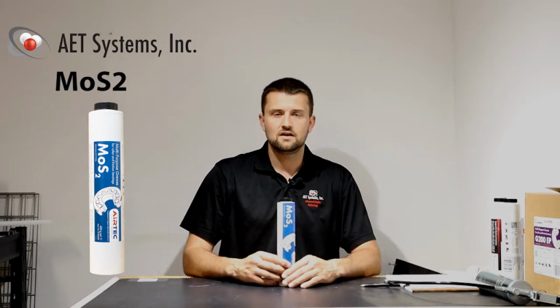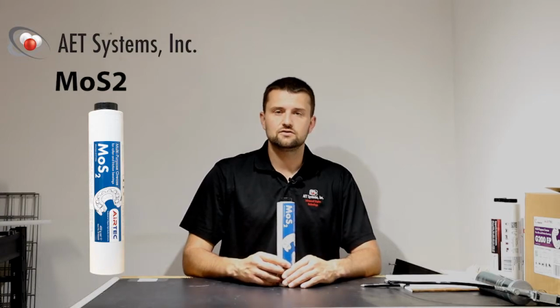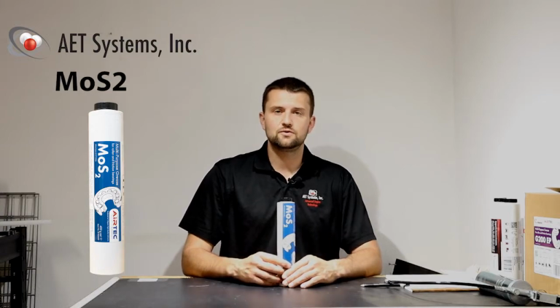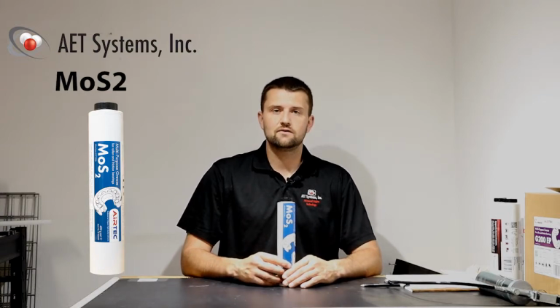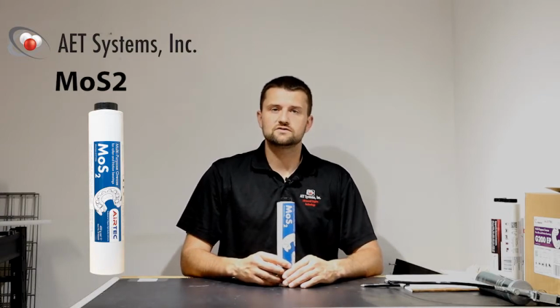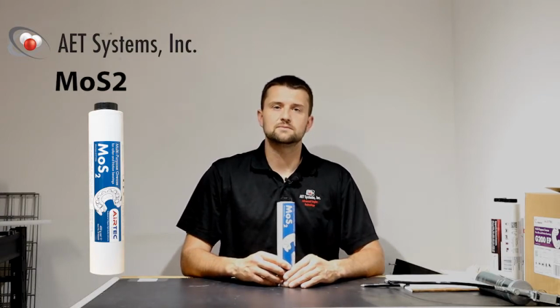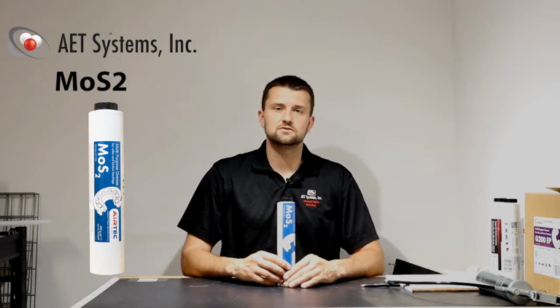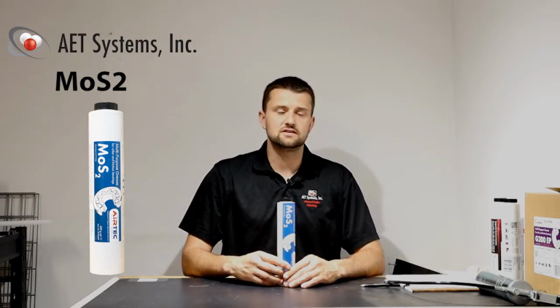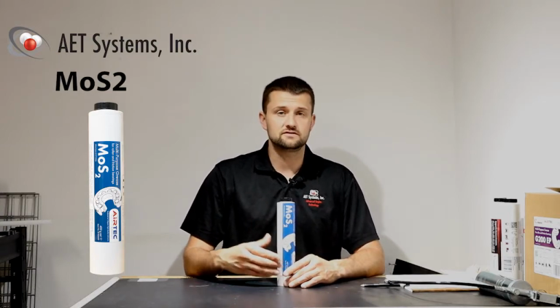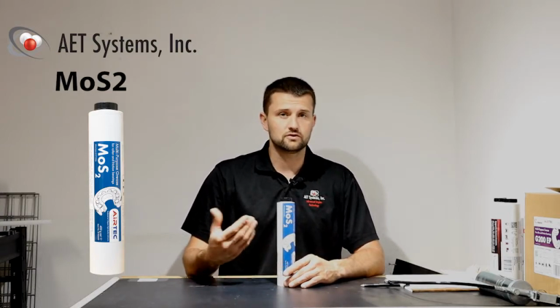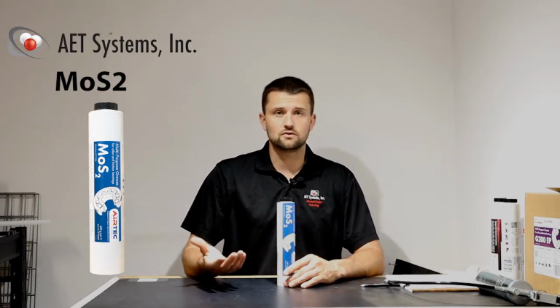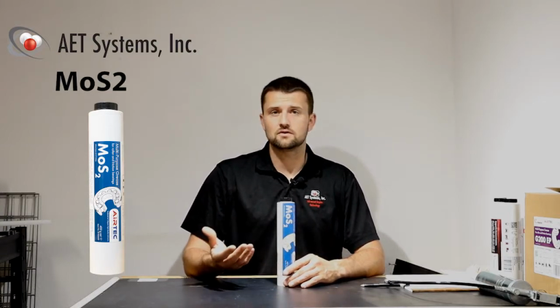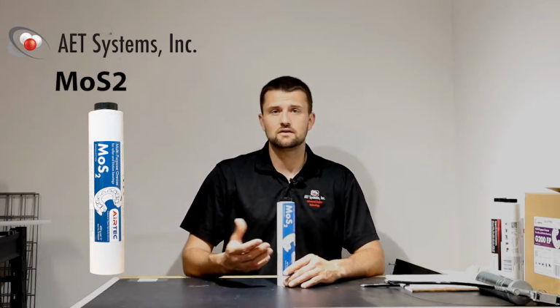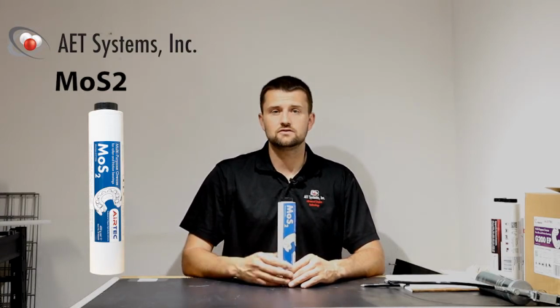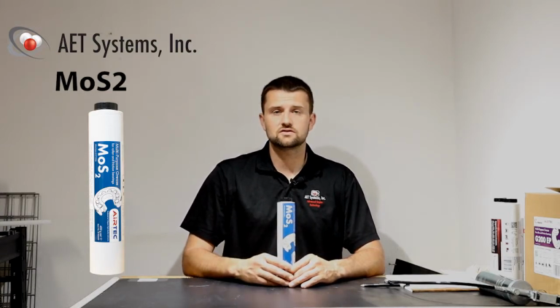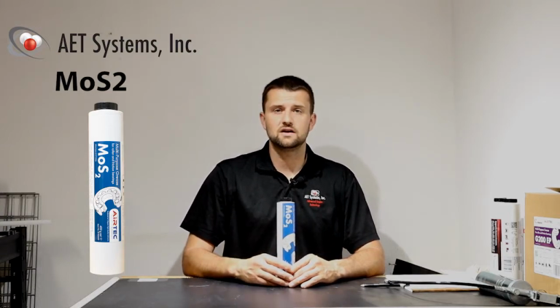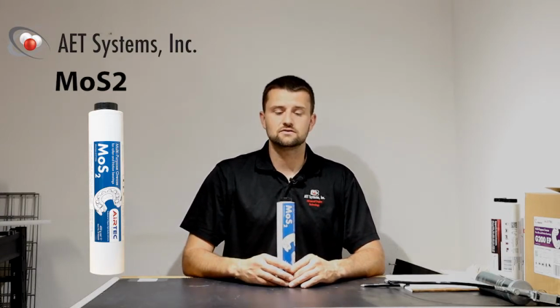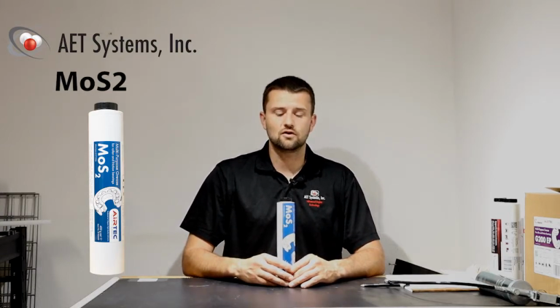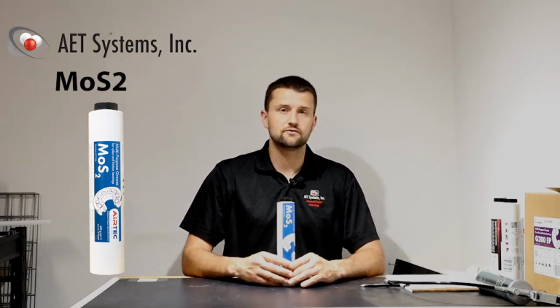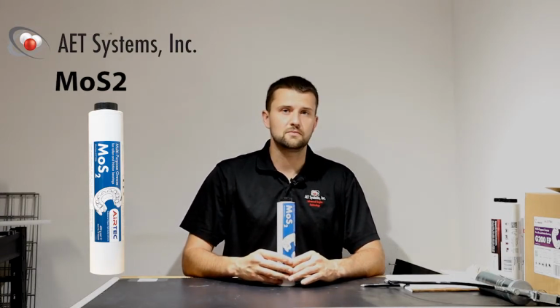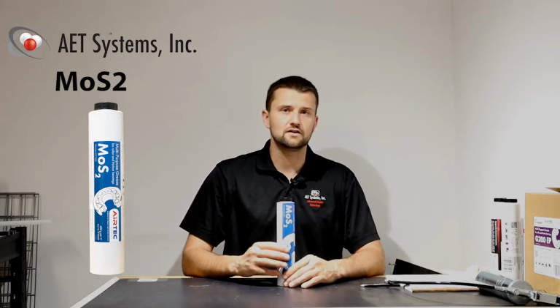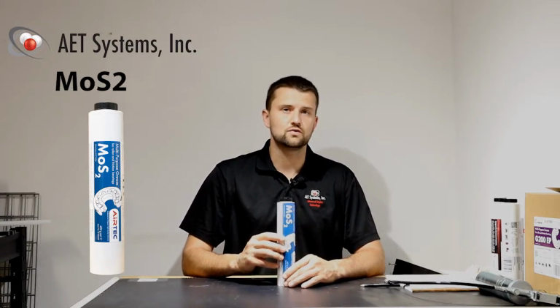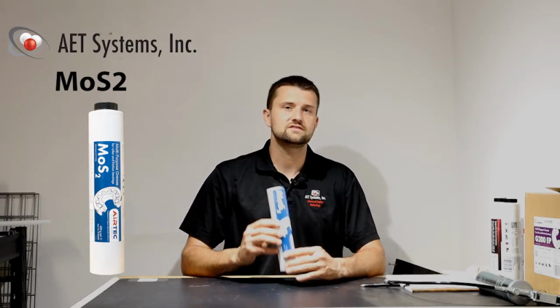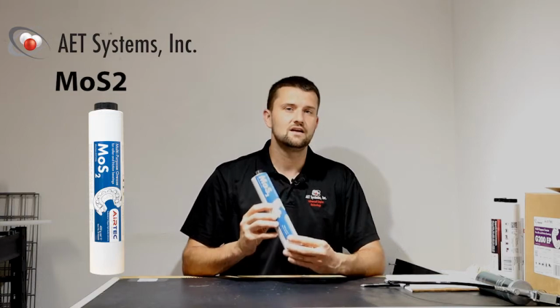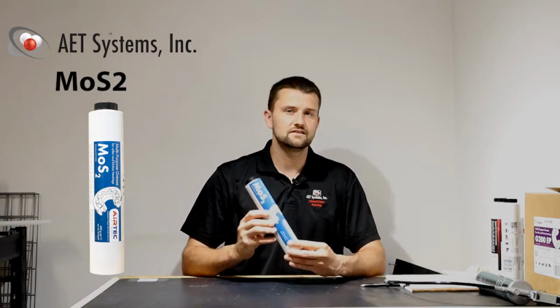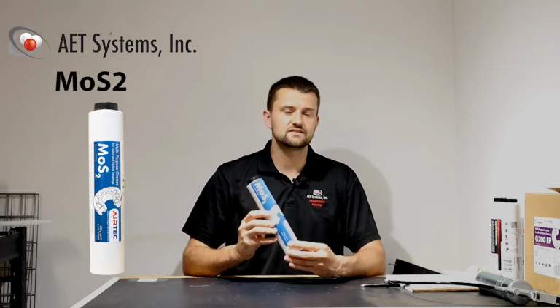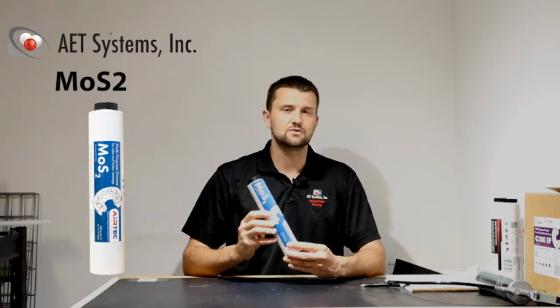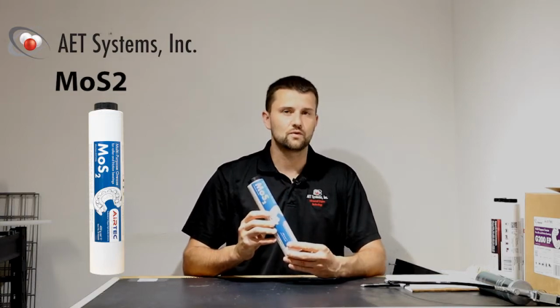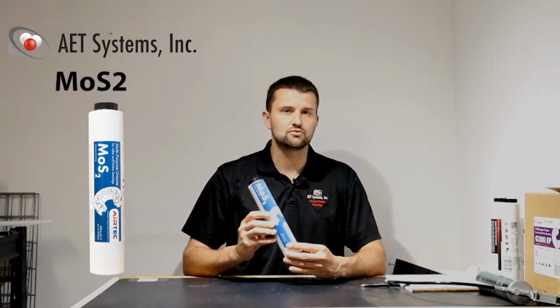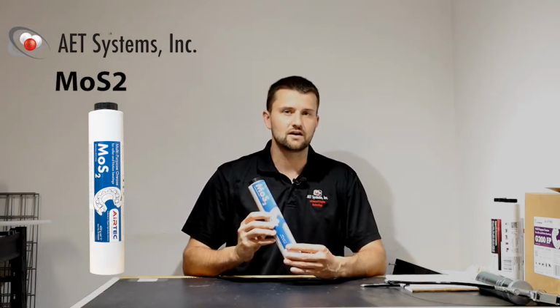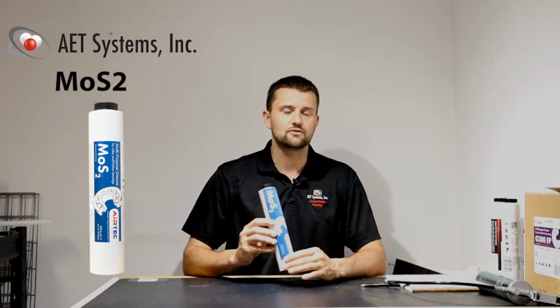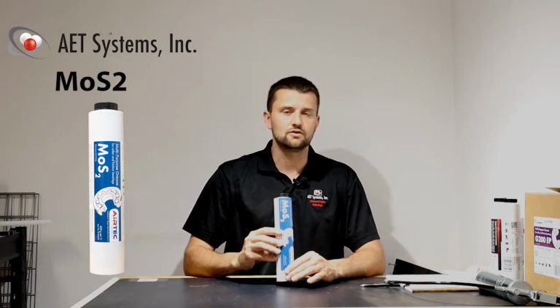So if you have those types of machines, or your instruction manual is calling for MoS2 grease, this is going to be the right product for you.